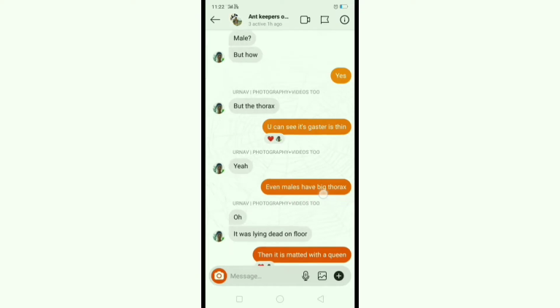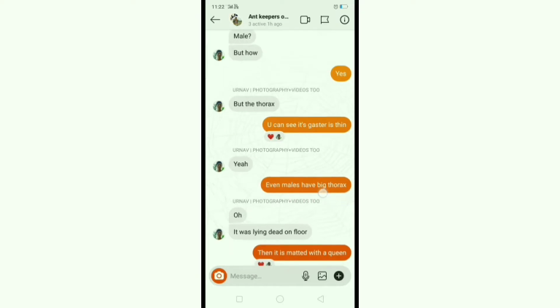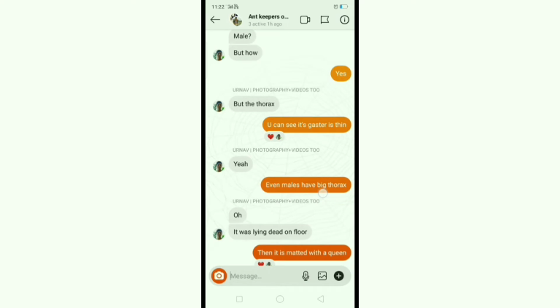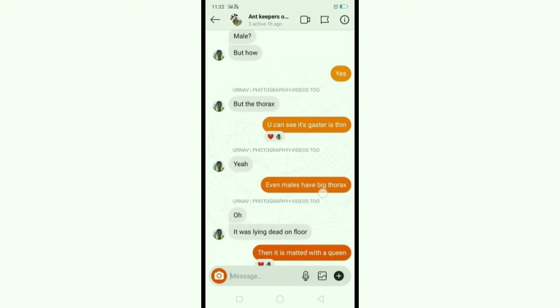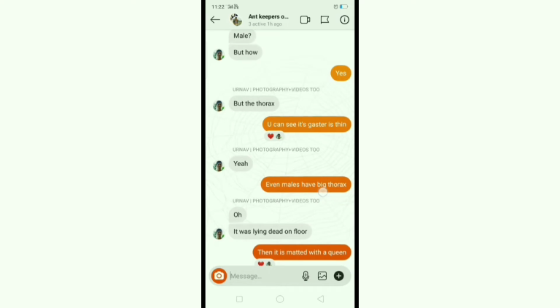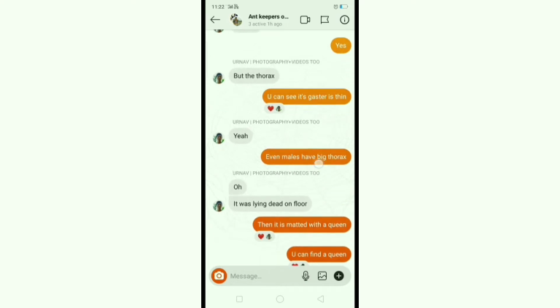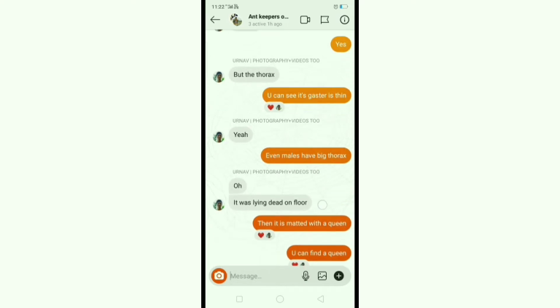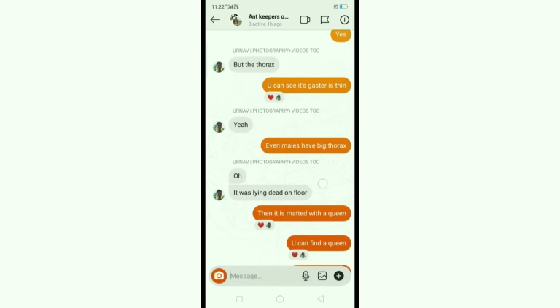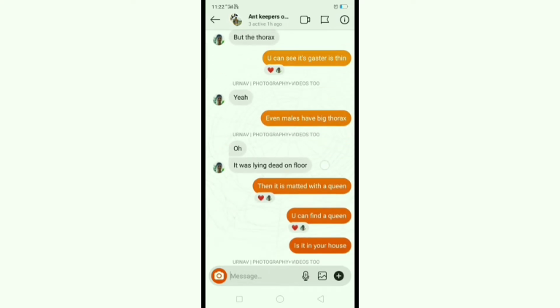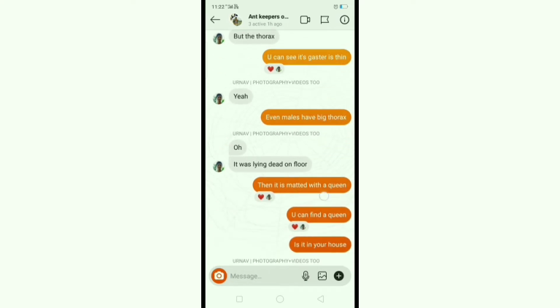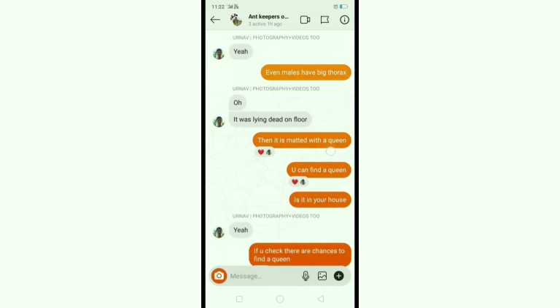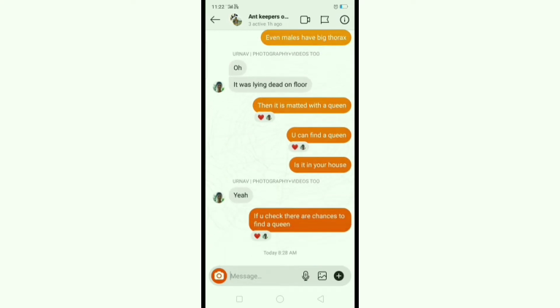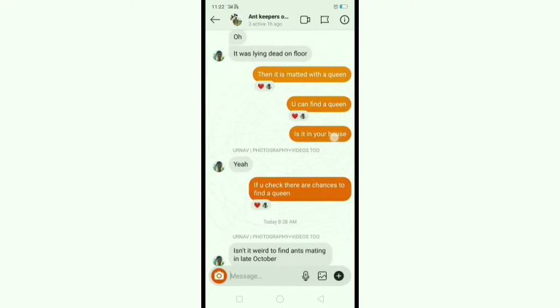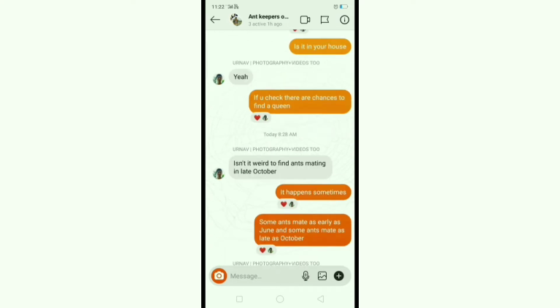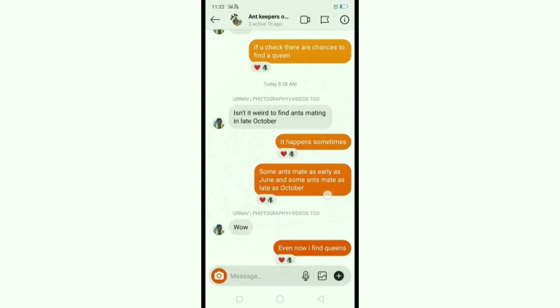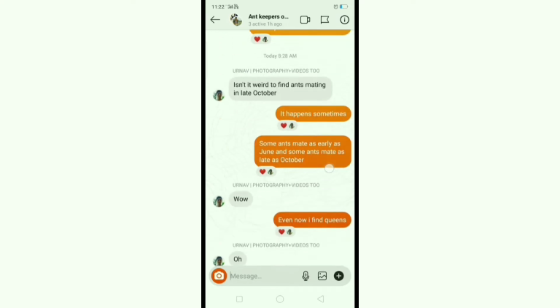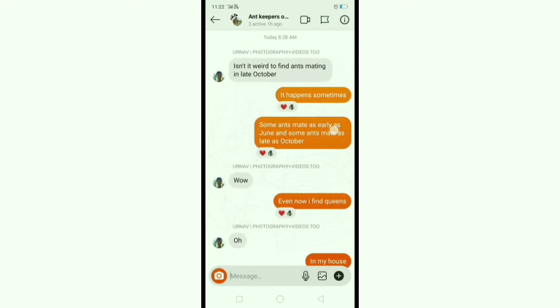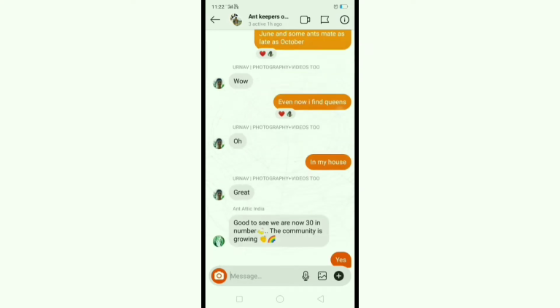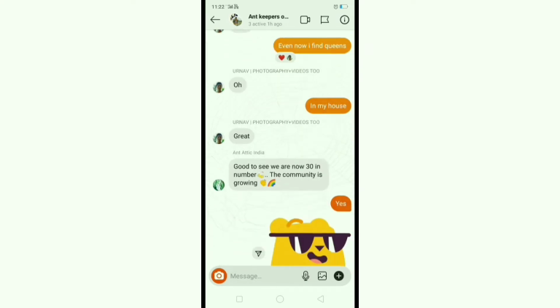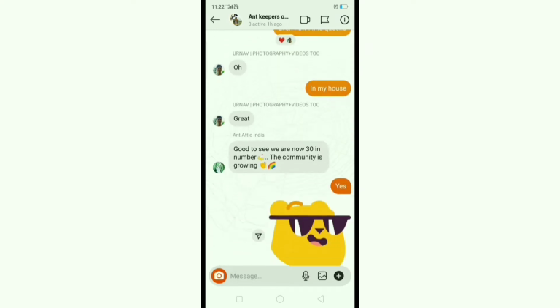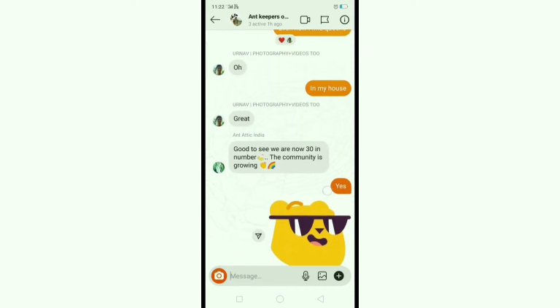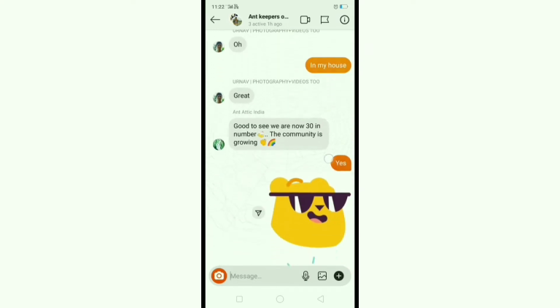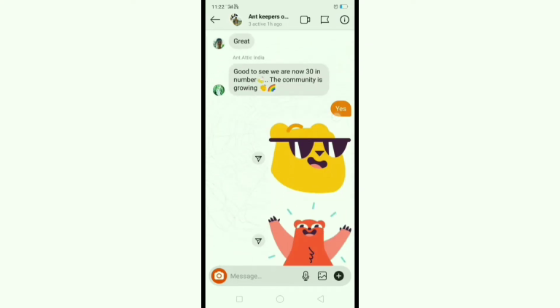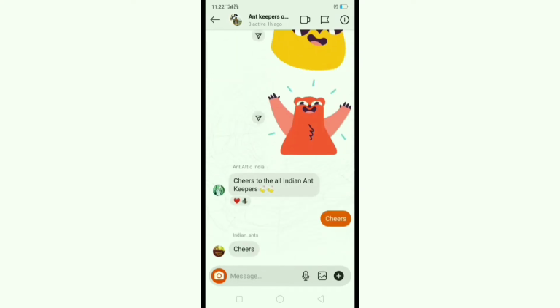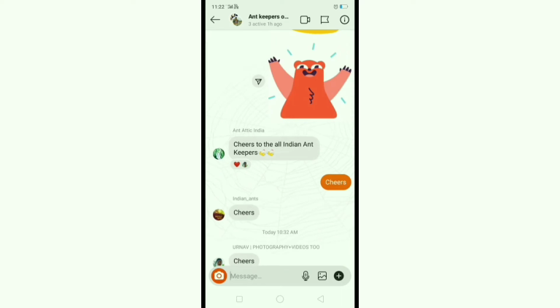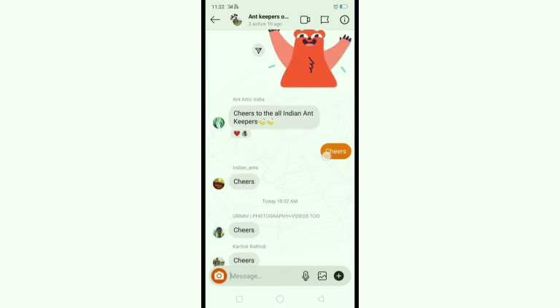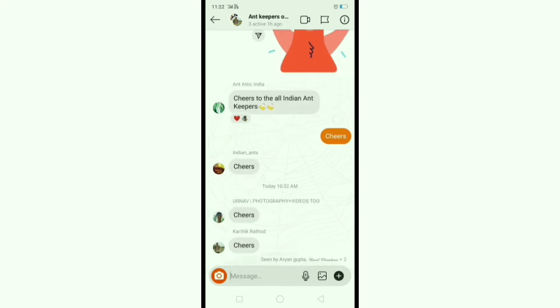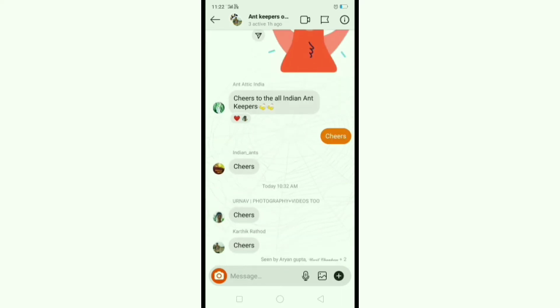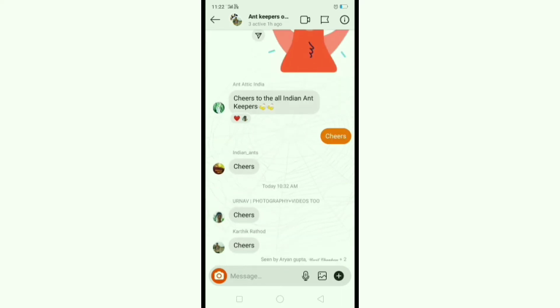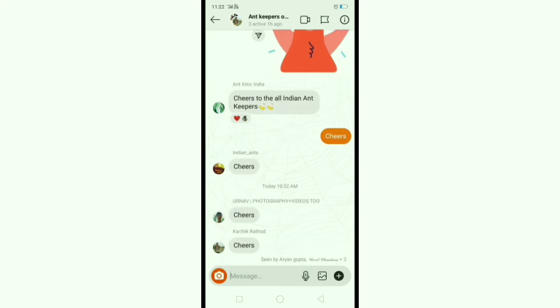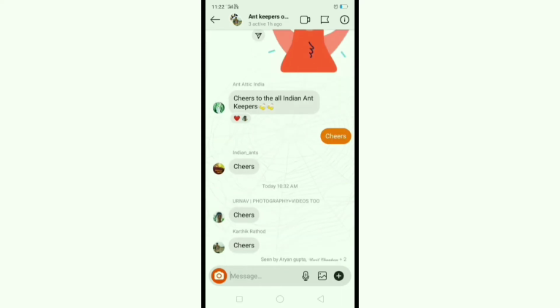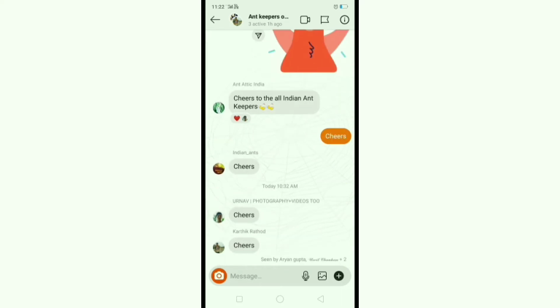If you're an ant keeper in India, there's a group called Ant Keepers of India — you can join and talk with us about ants.